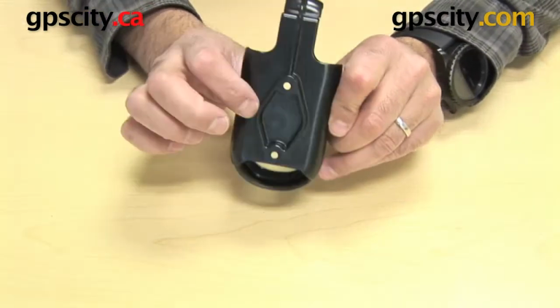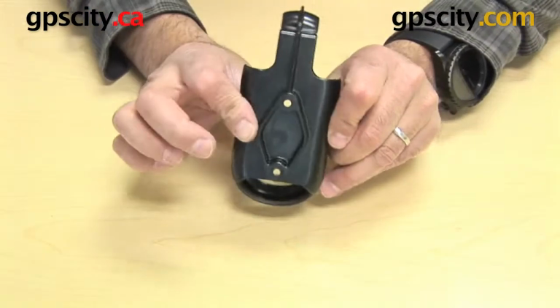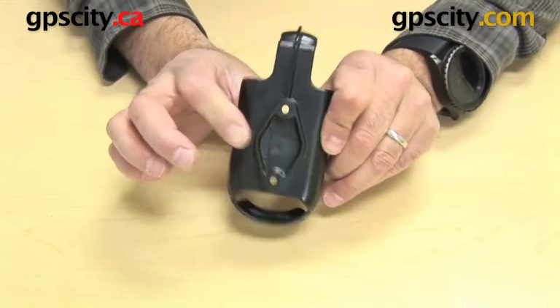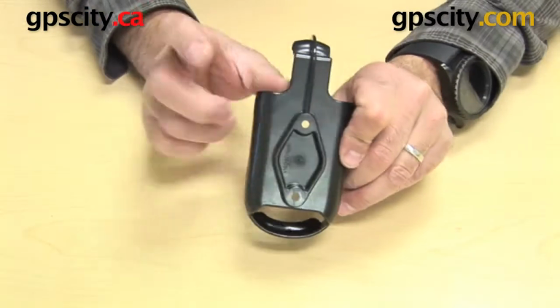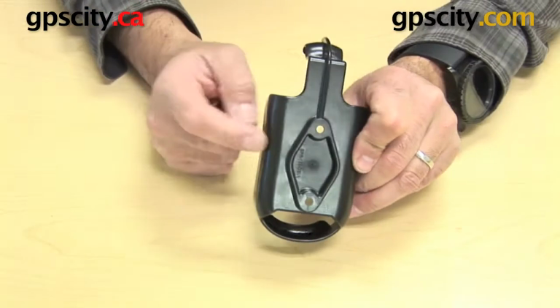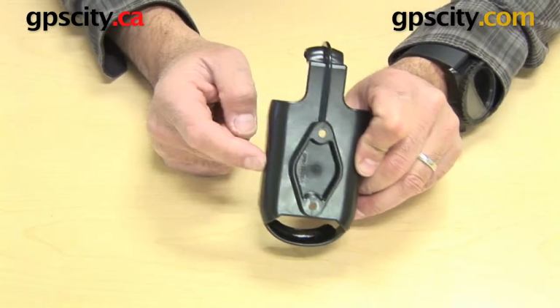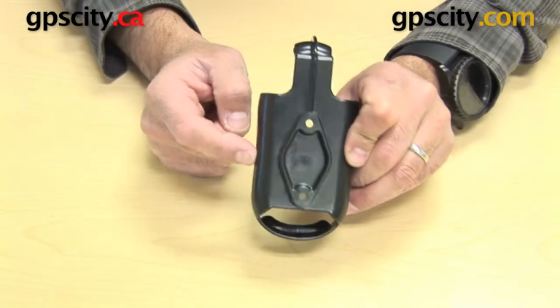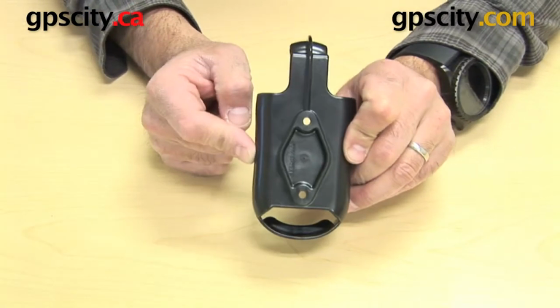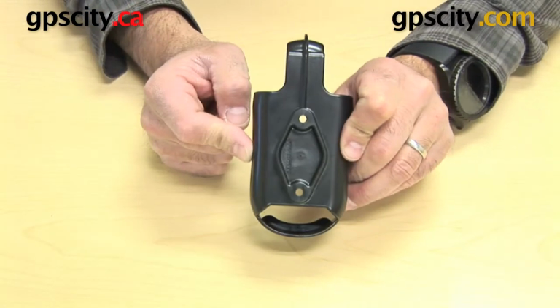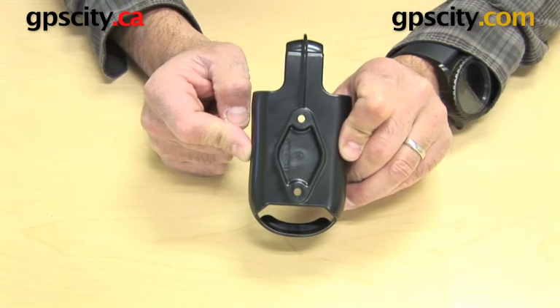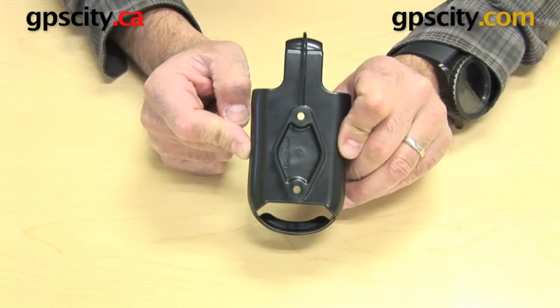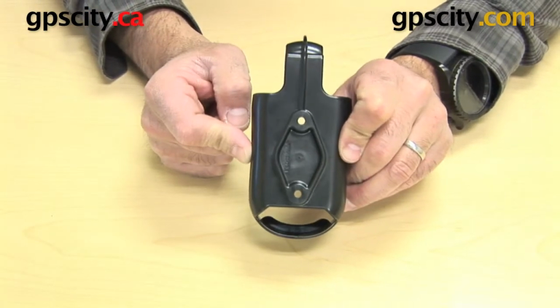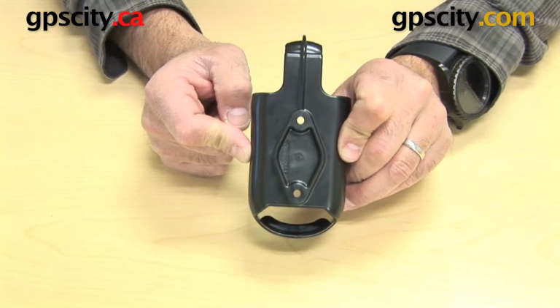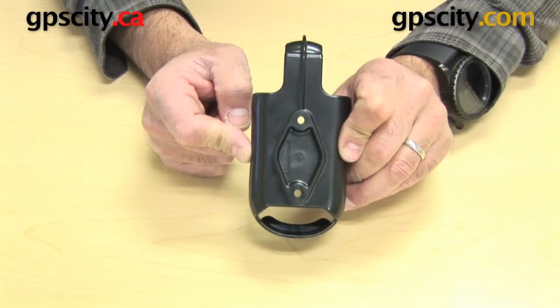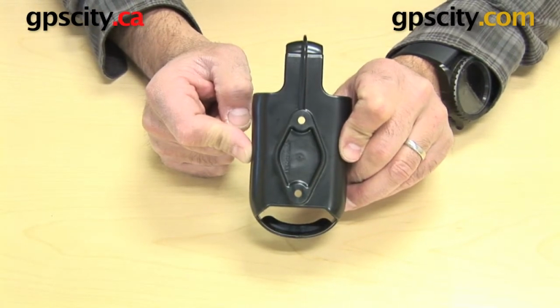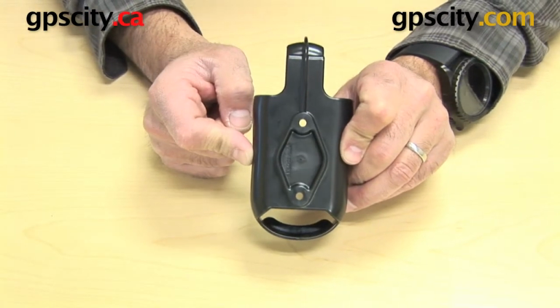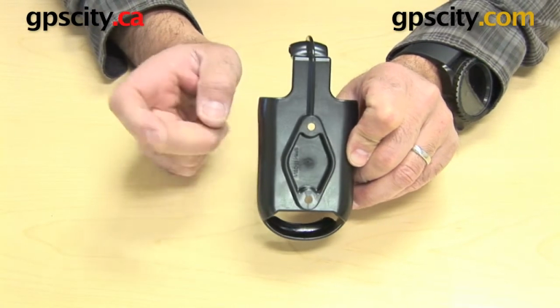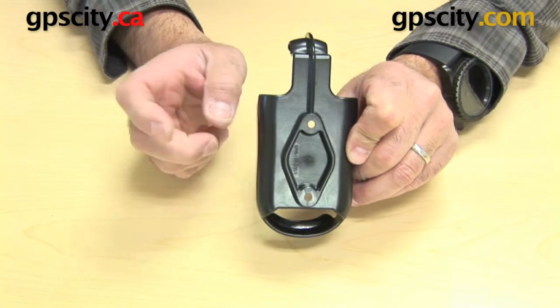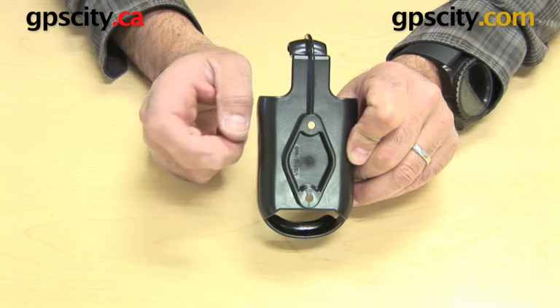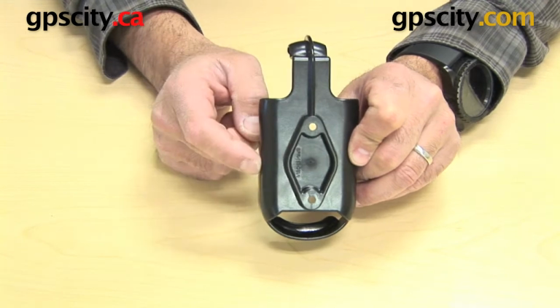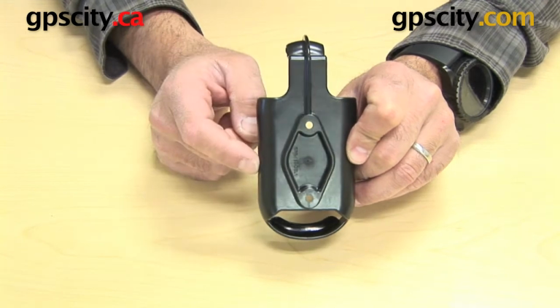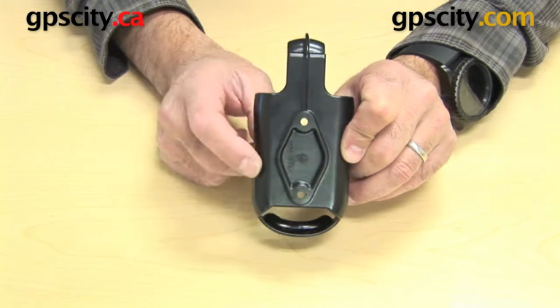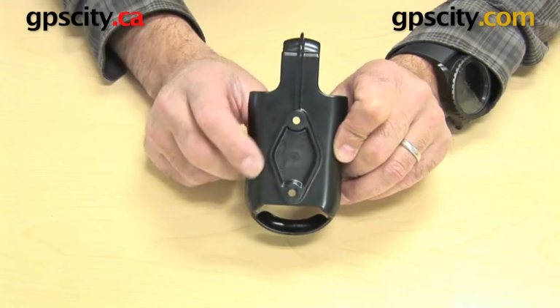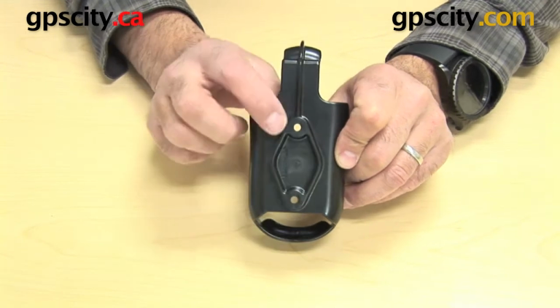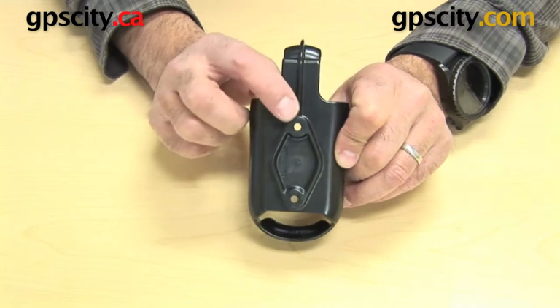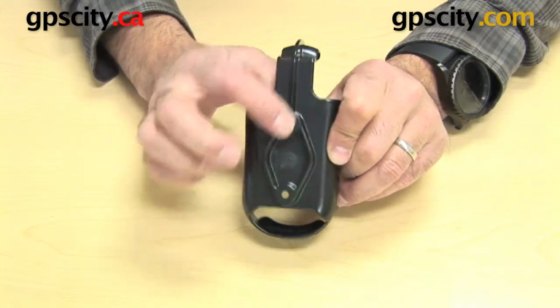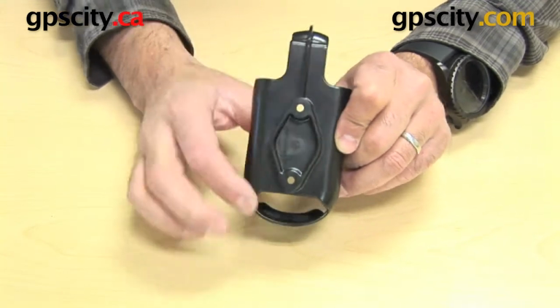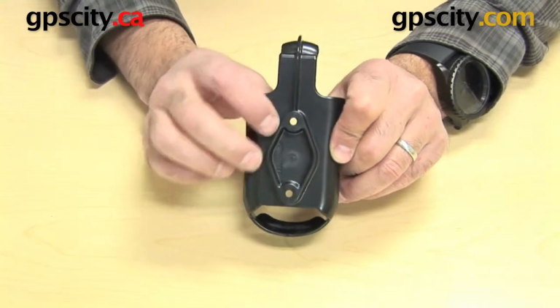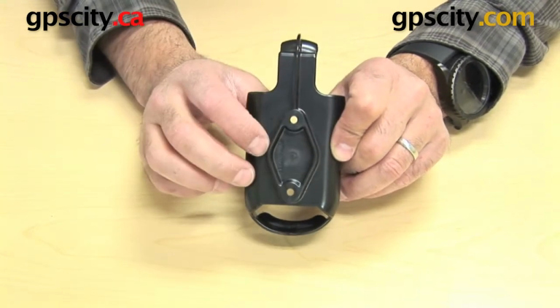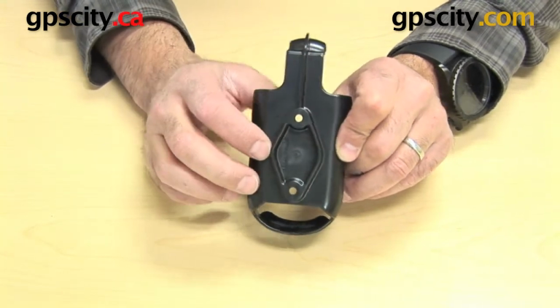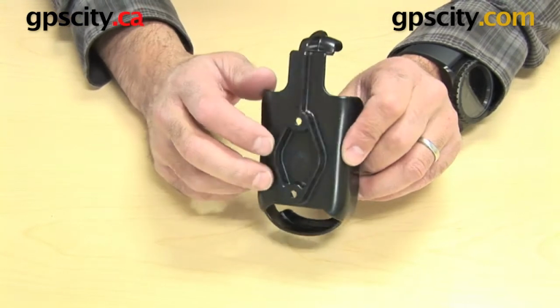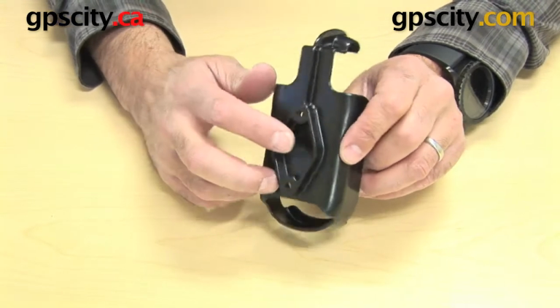And again, the hardware is included with this cradle to connect to the mounting system.